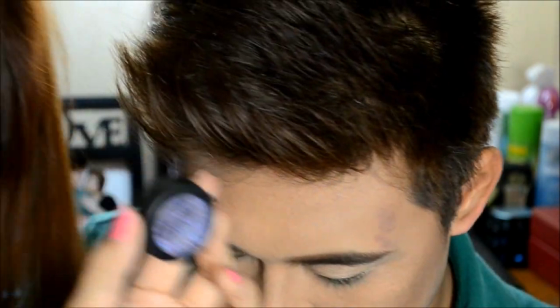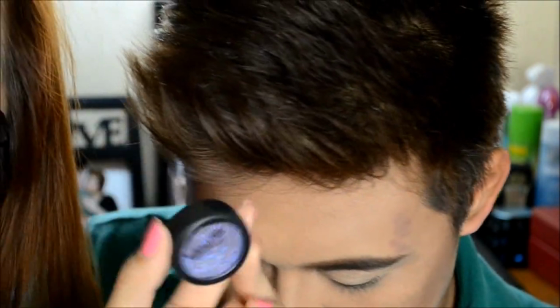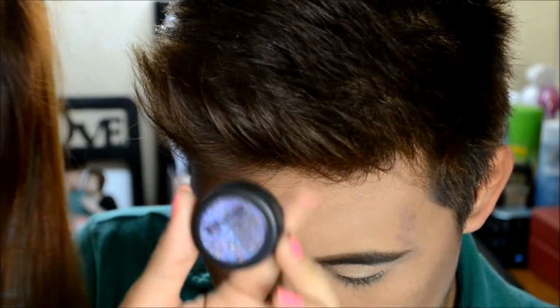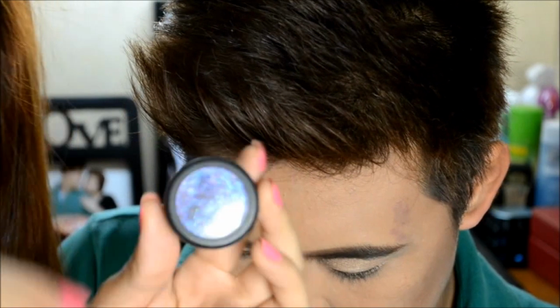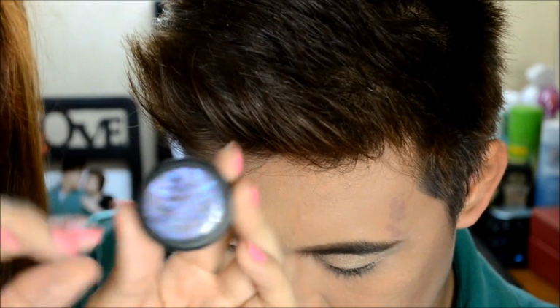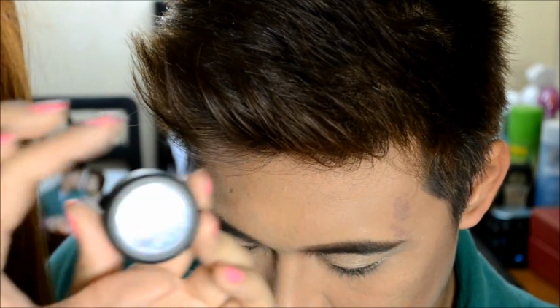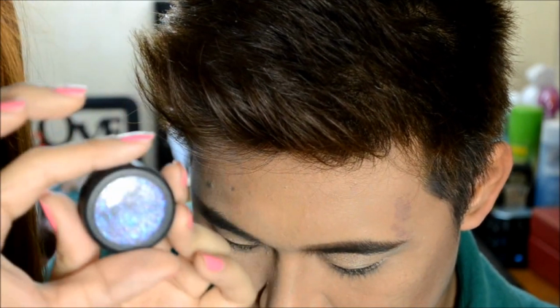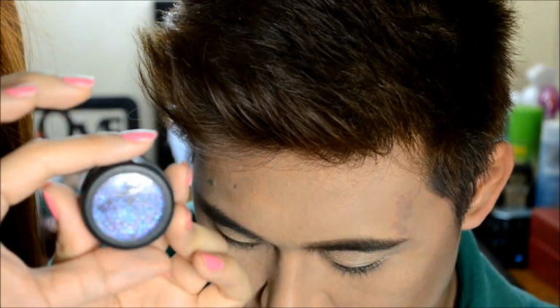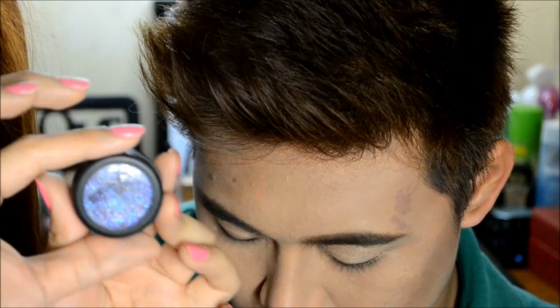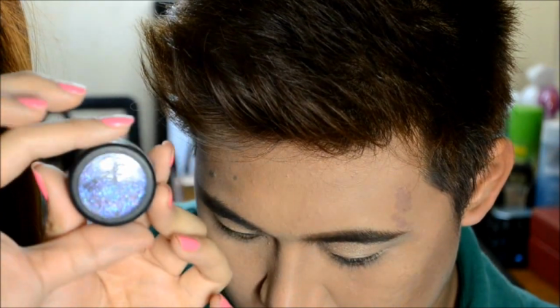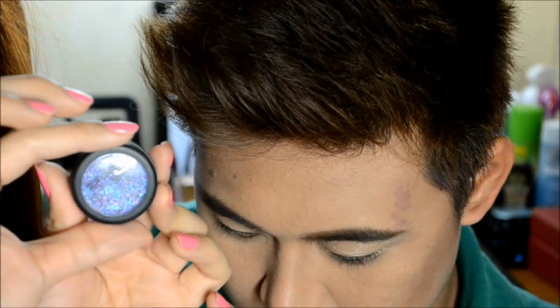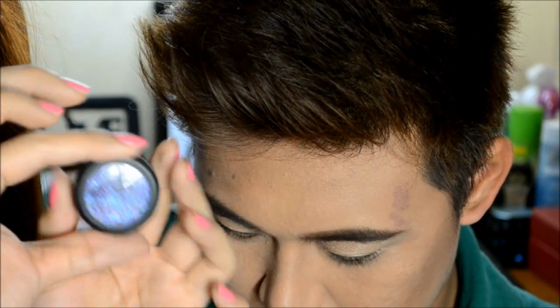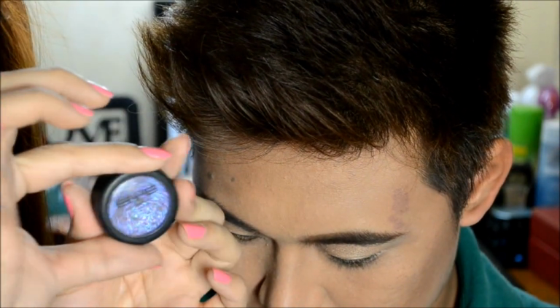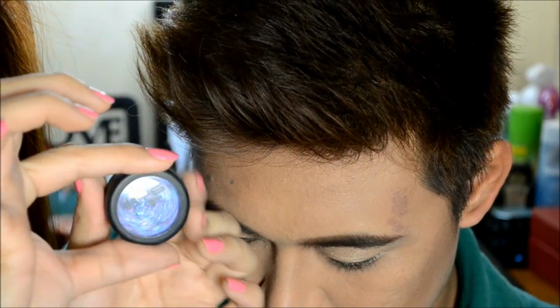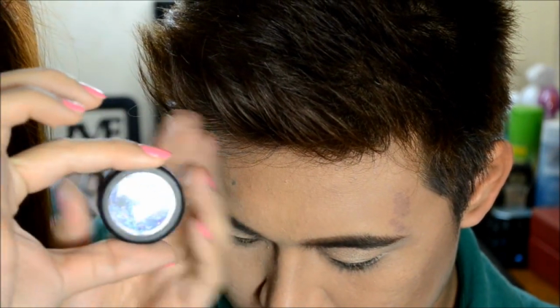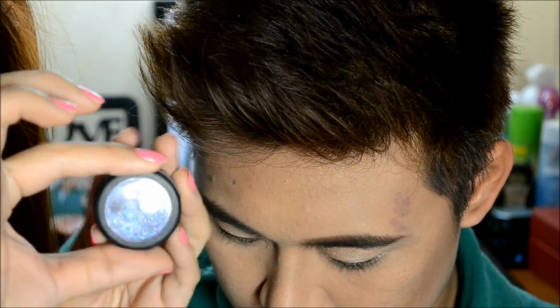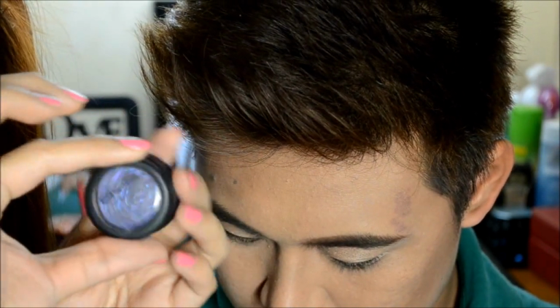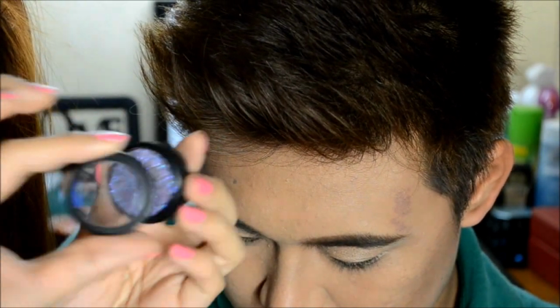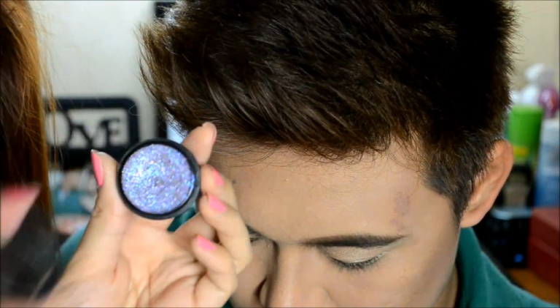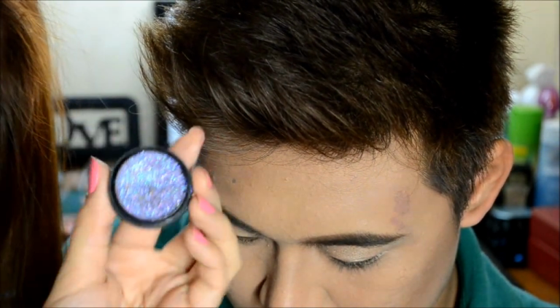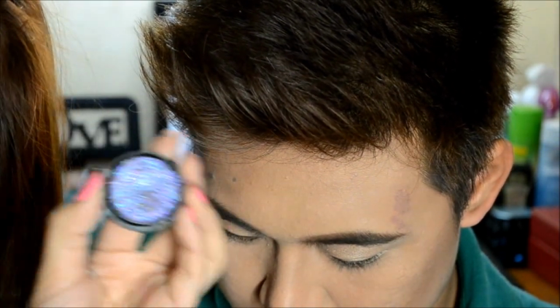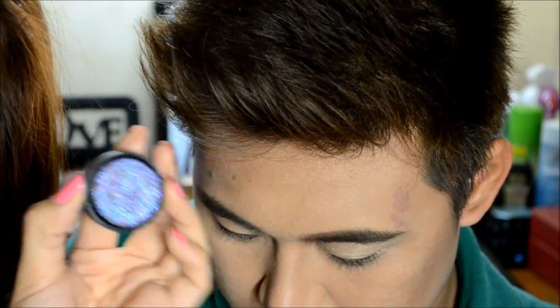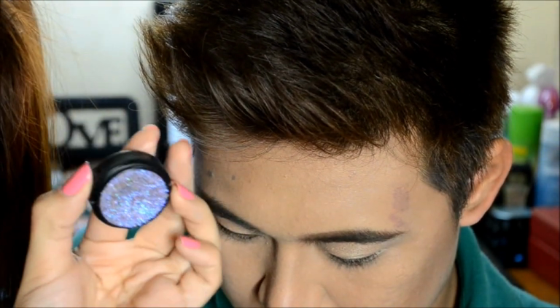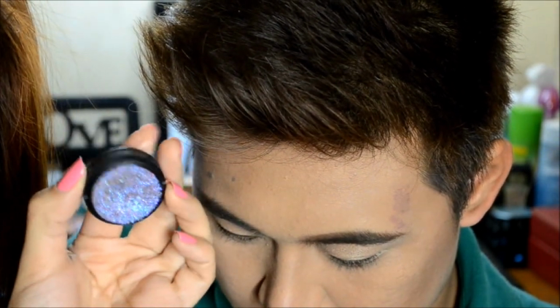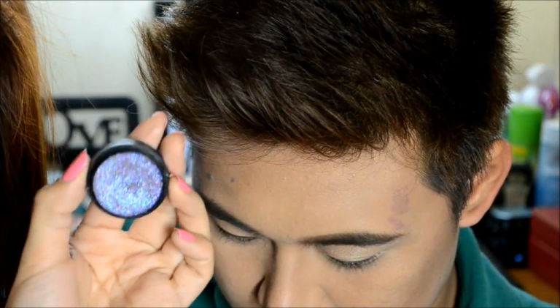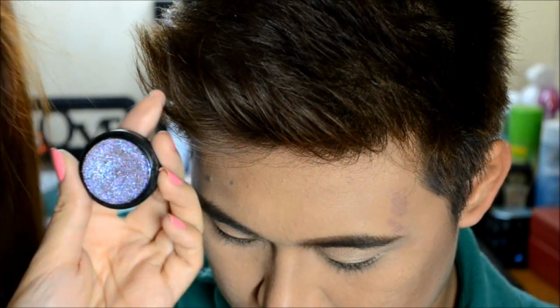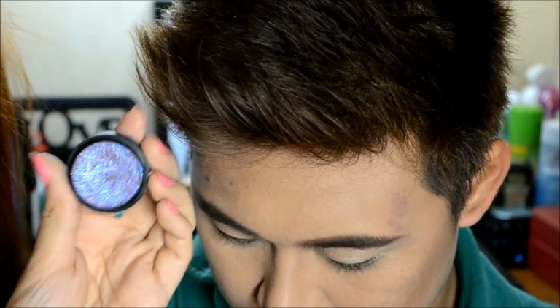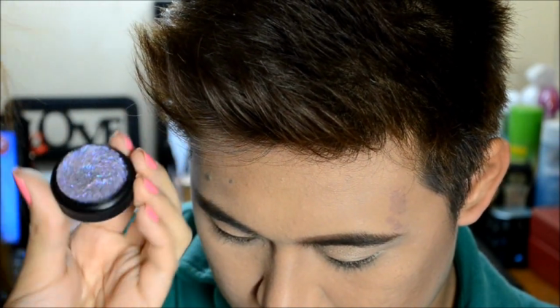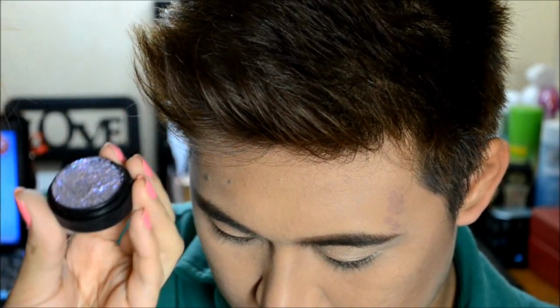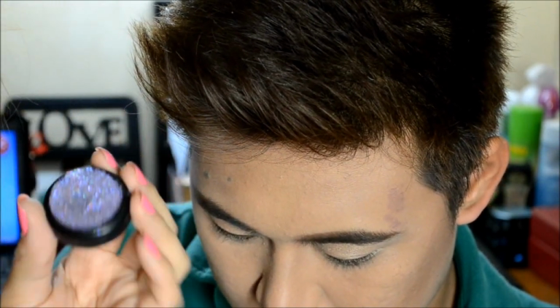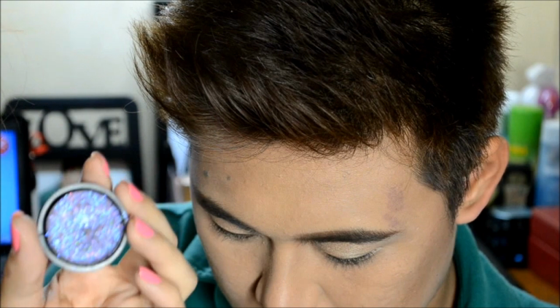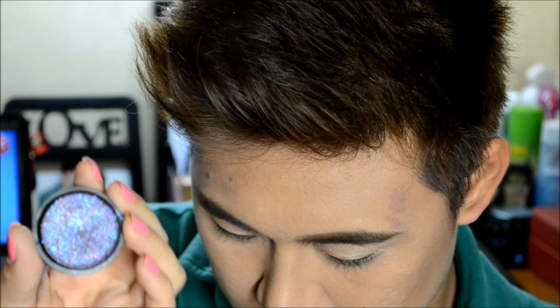Next, I'm going to add this BYS Glitter Eye Cream all over the lid area.